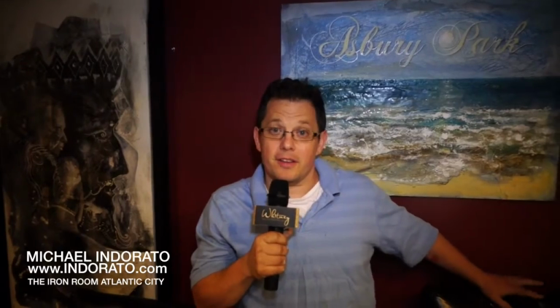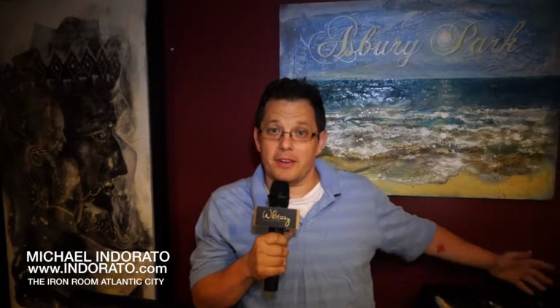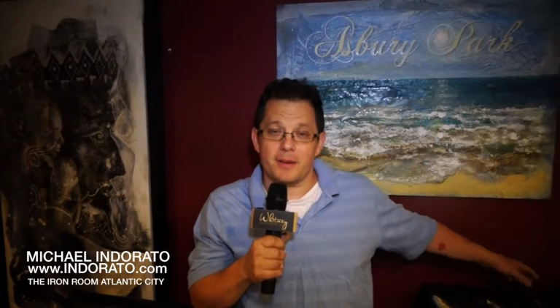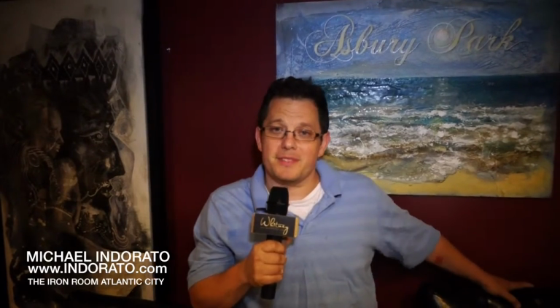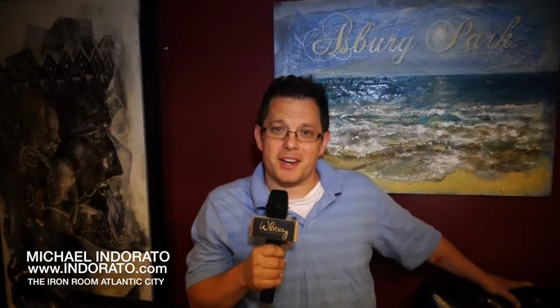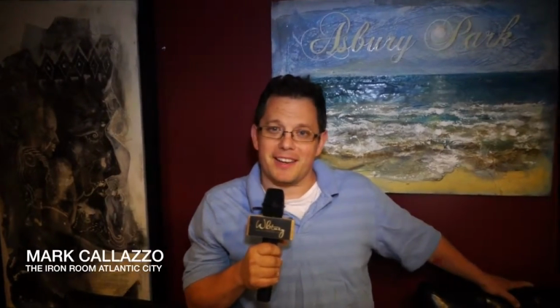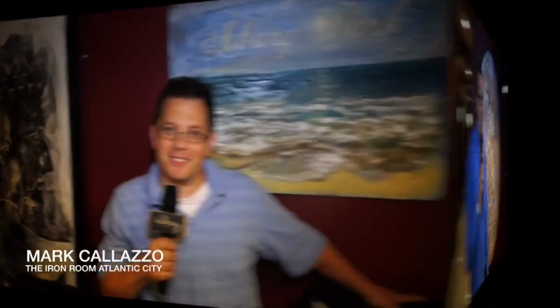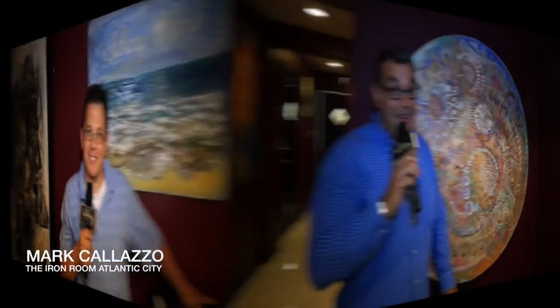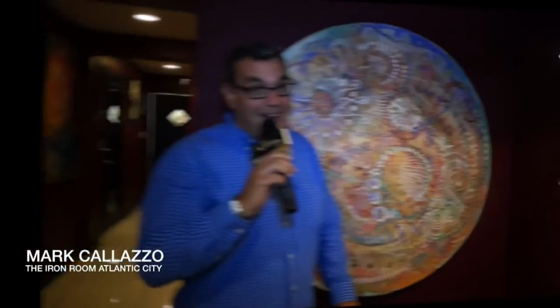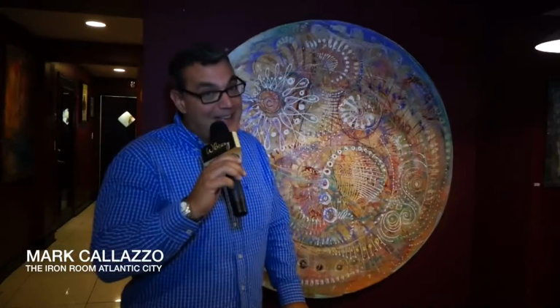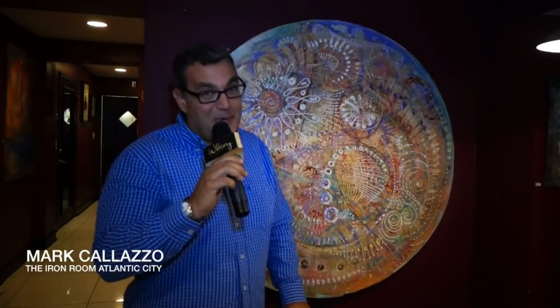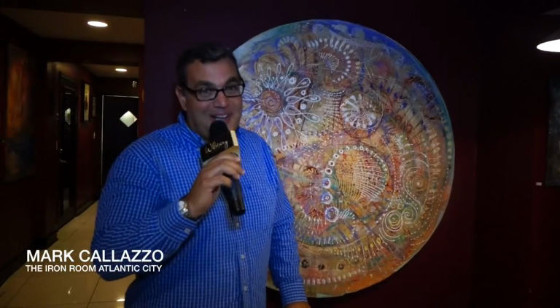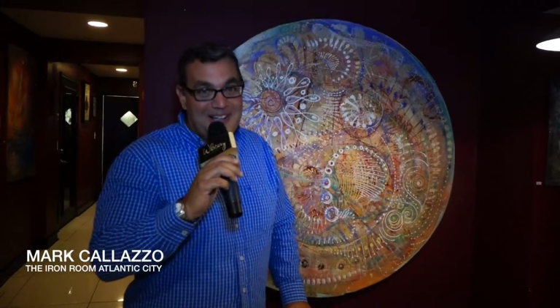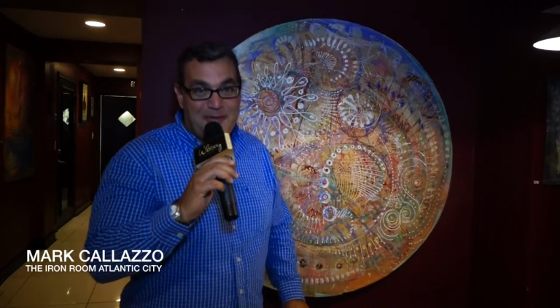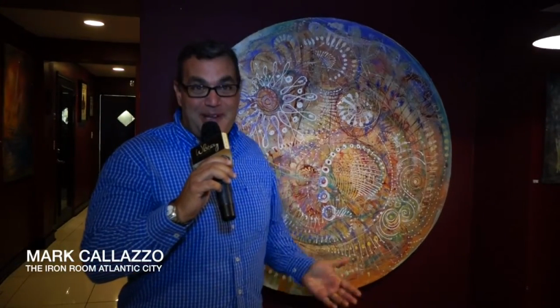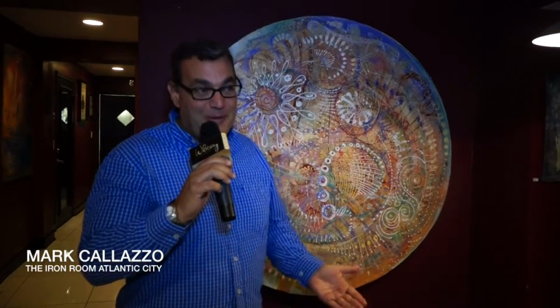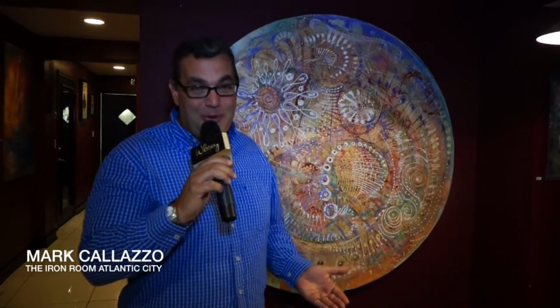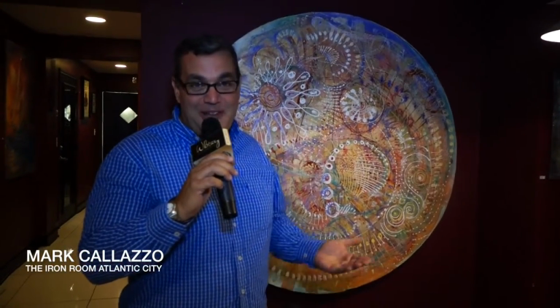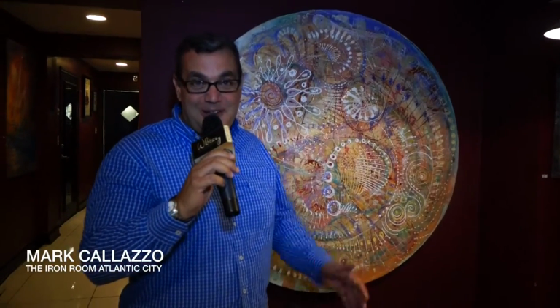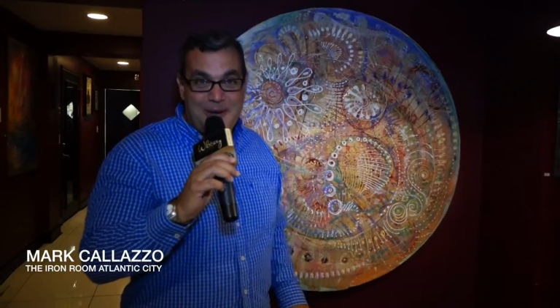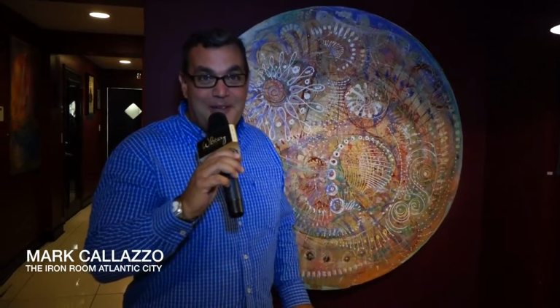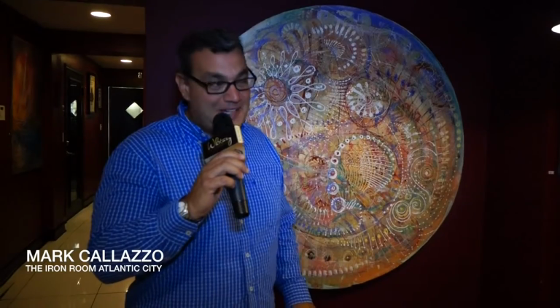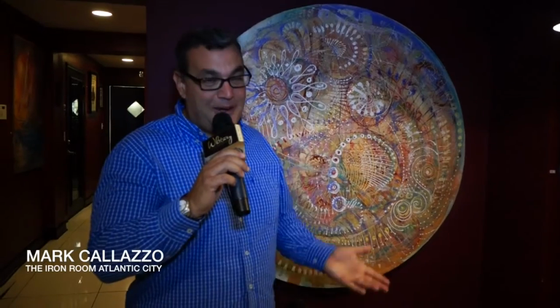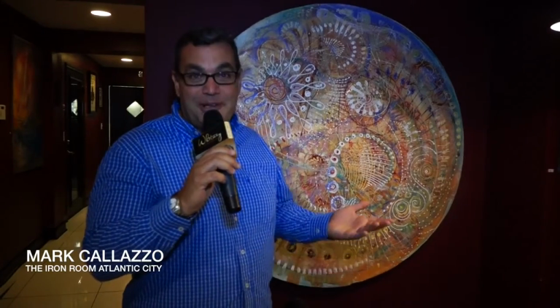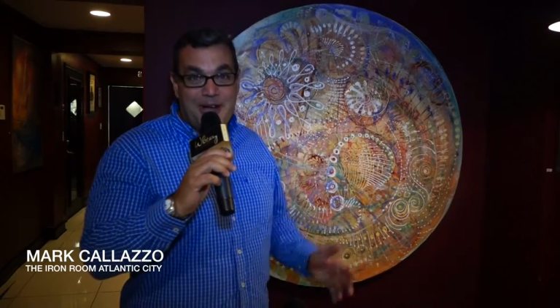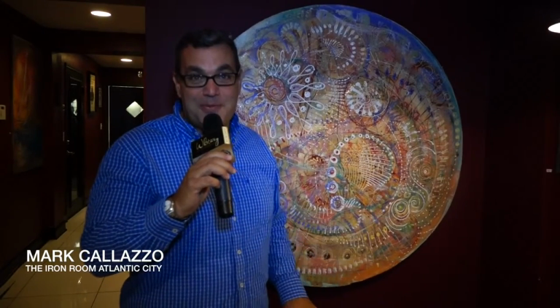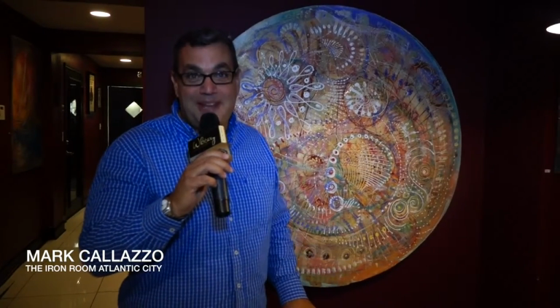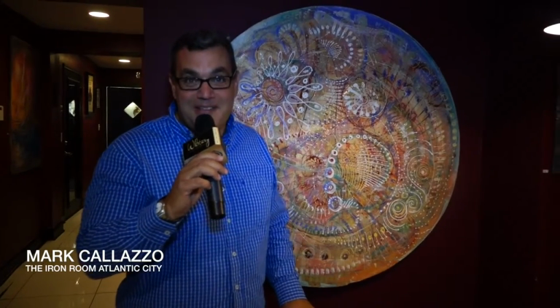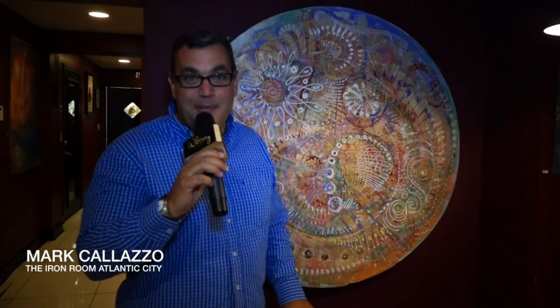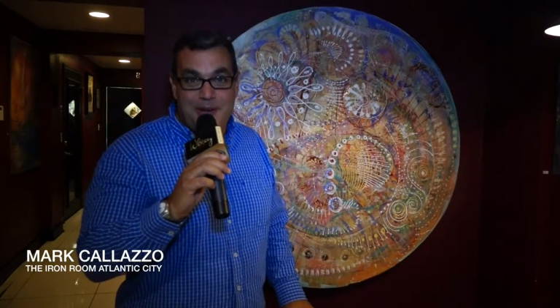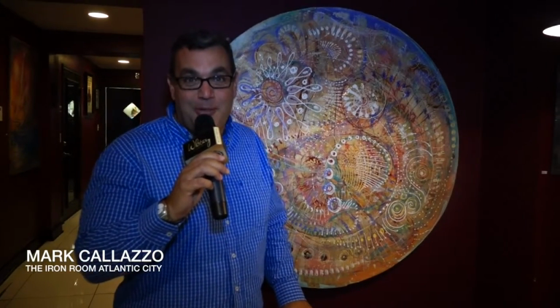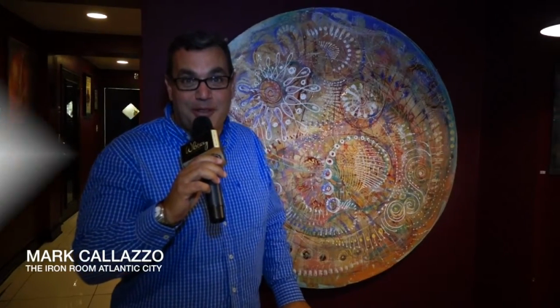I'd love for you to come and check it out. Hi, it's Mark Collazo from the Iron Room. We'd like you to come out and see Michael Indorato's paintings. They'll be here all month.